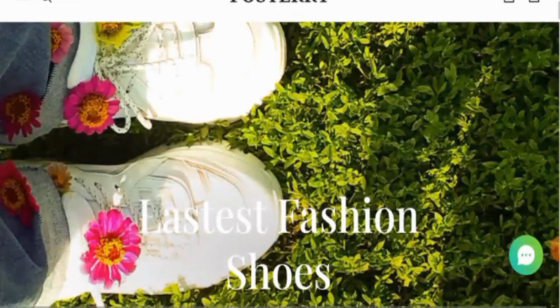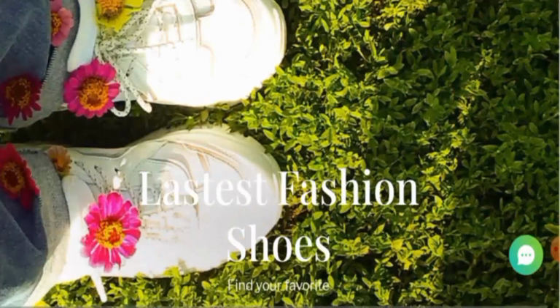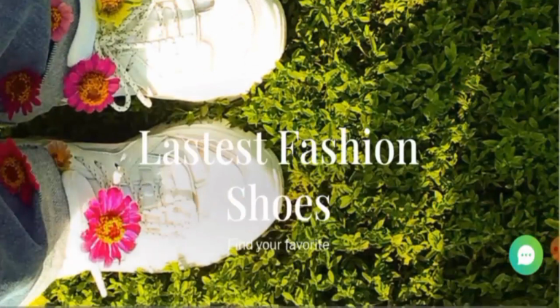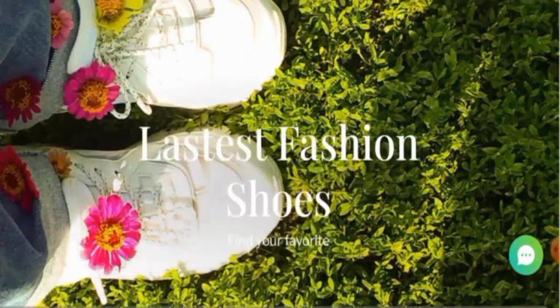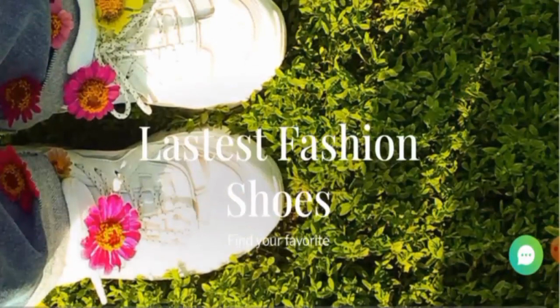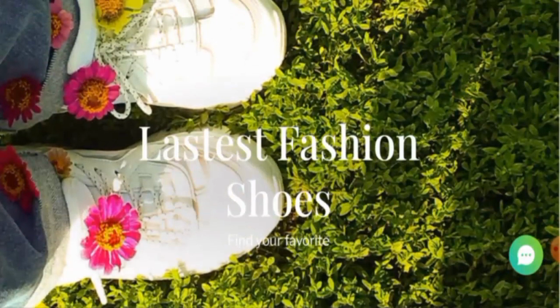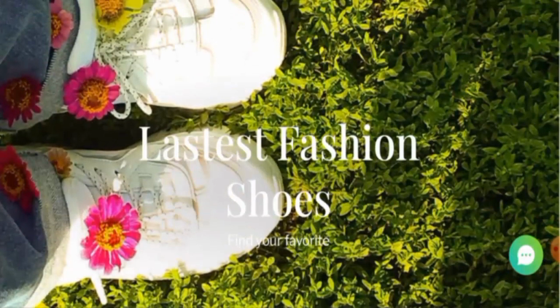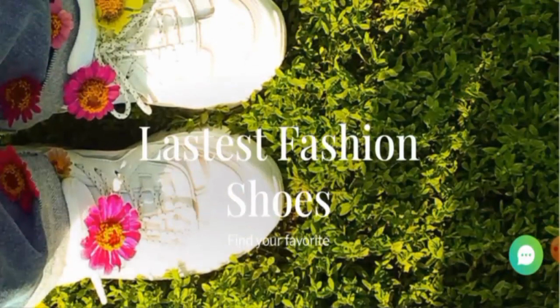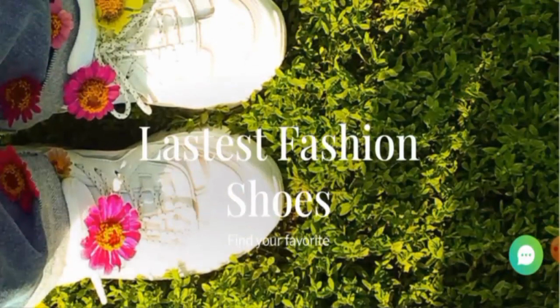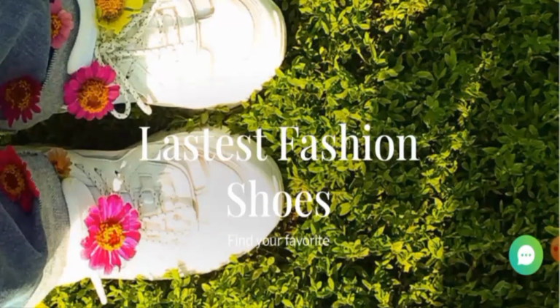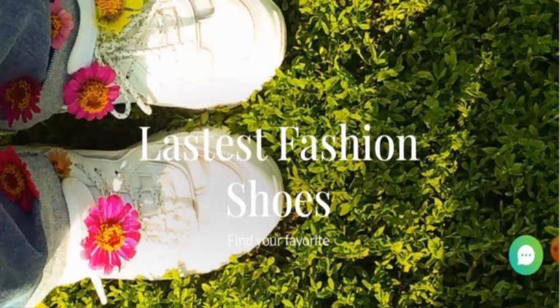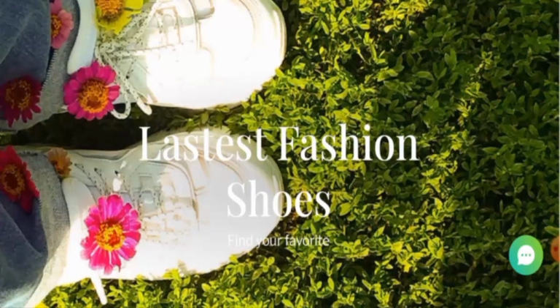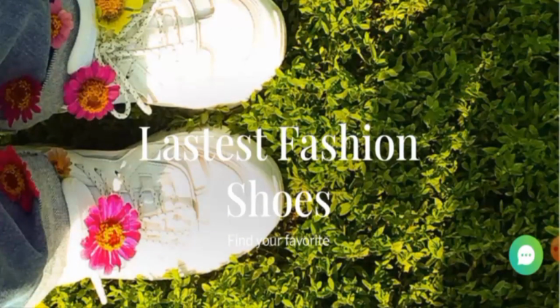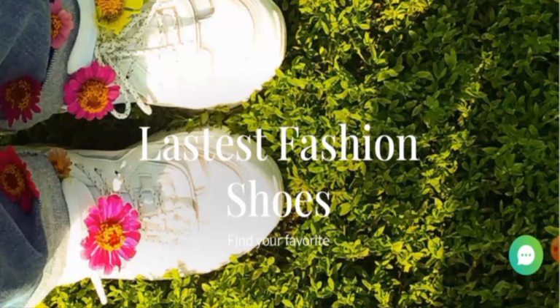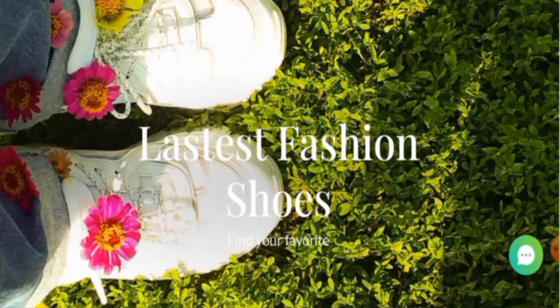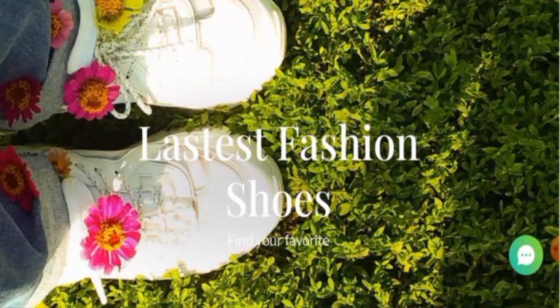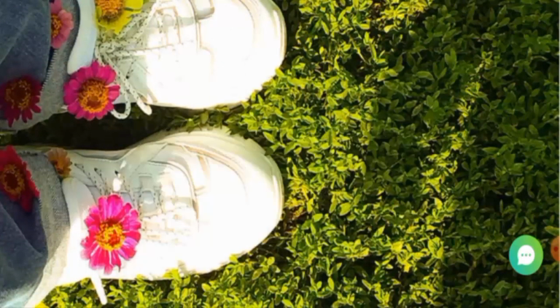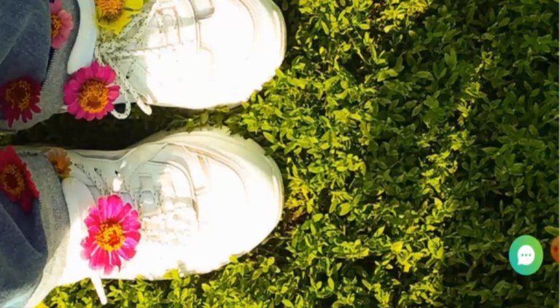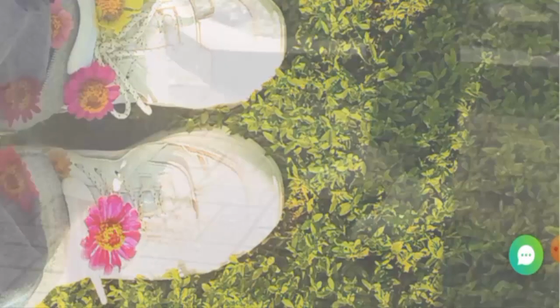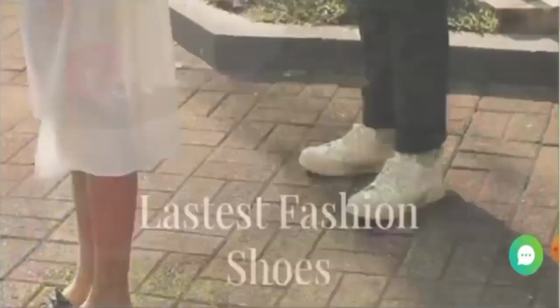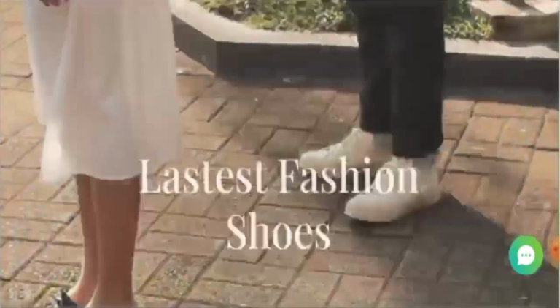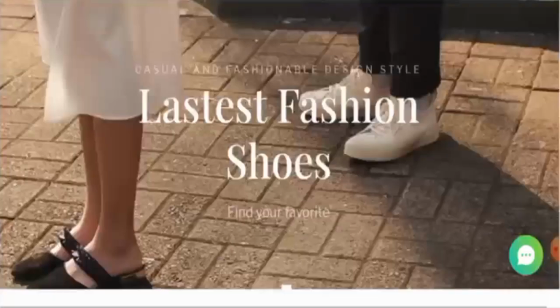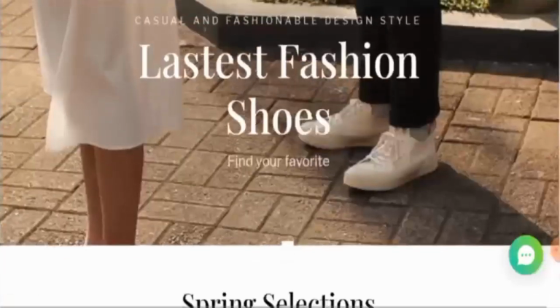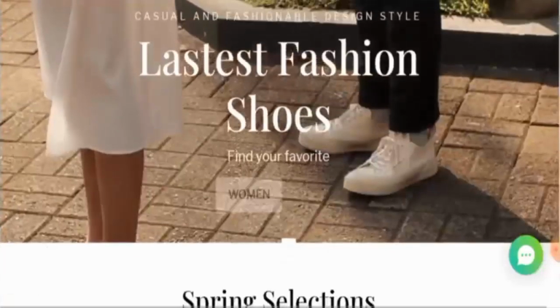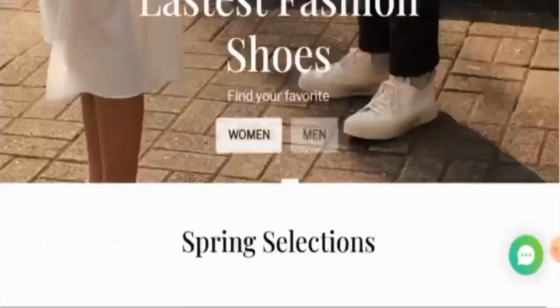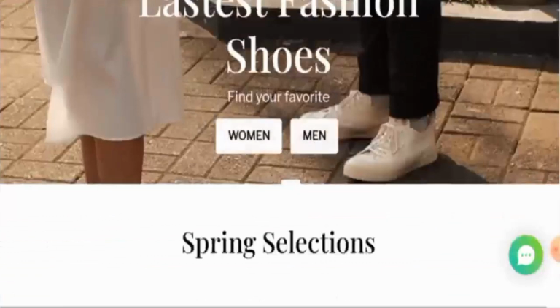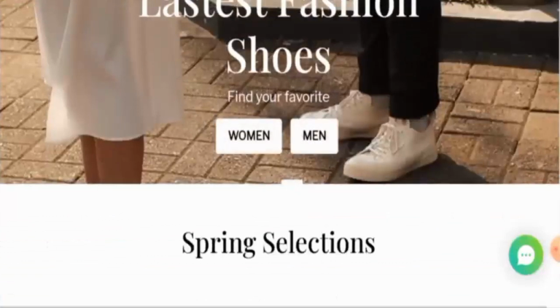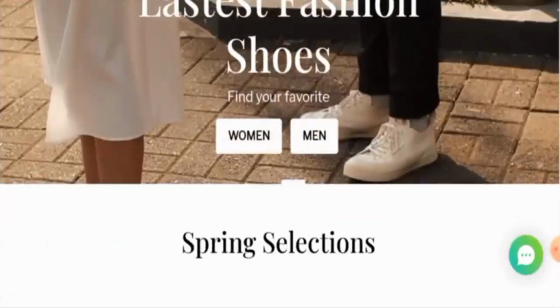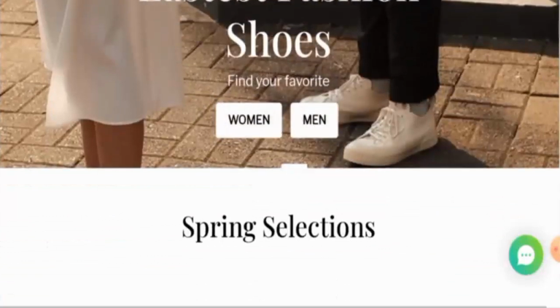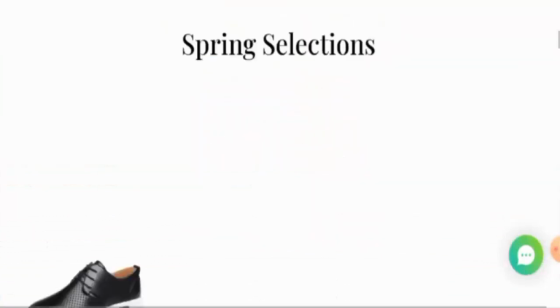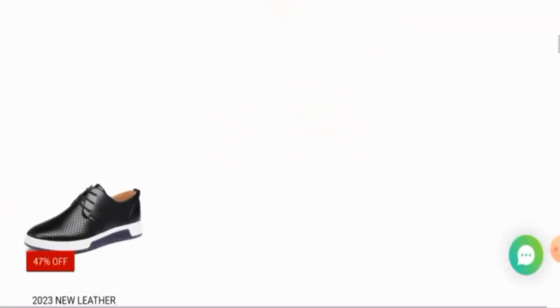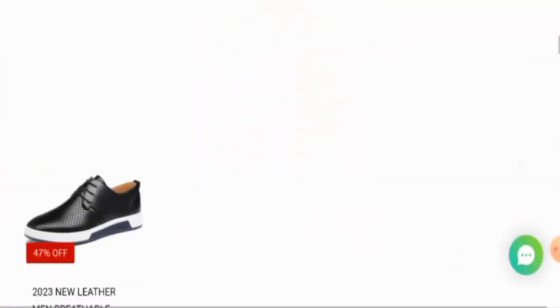This is an online shopping site which offers footwear. They offer shoes for both men and women, so you can check them out.